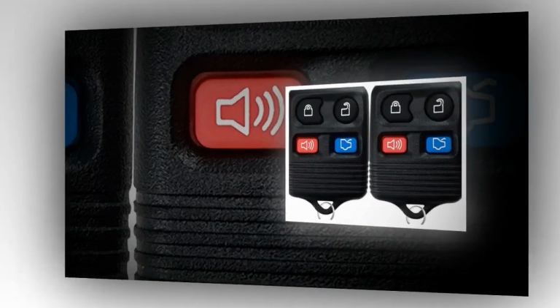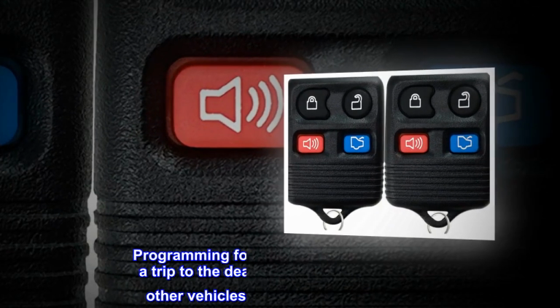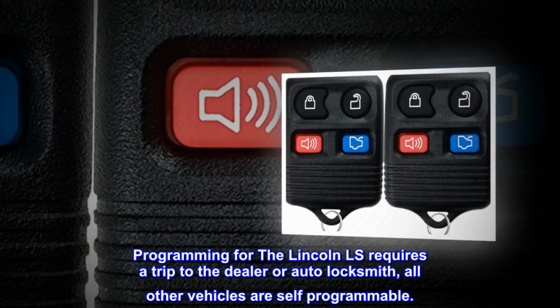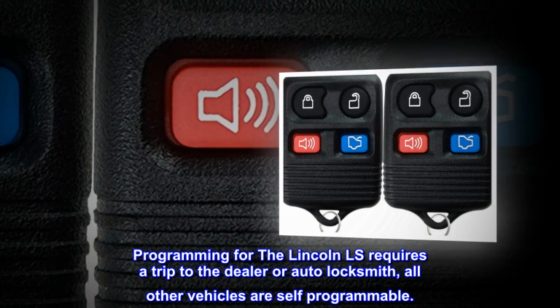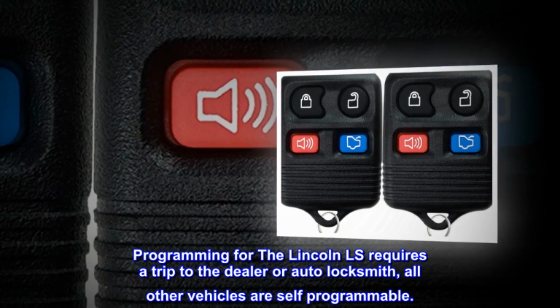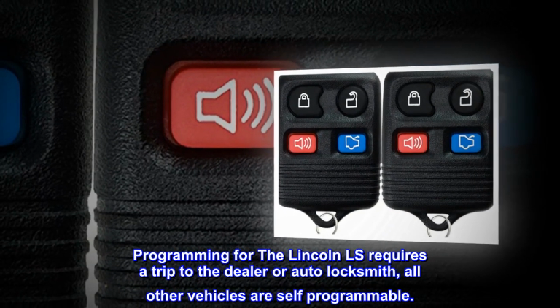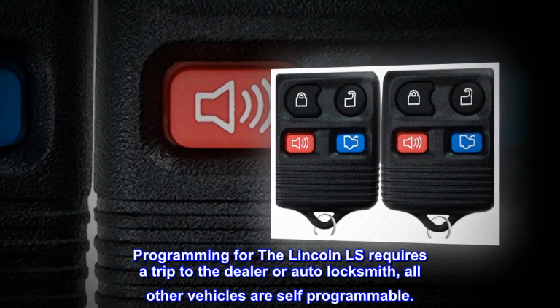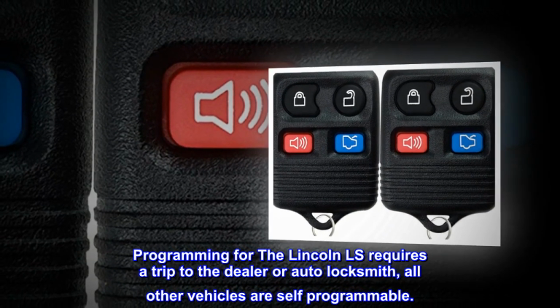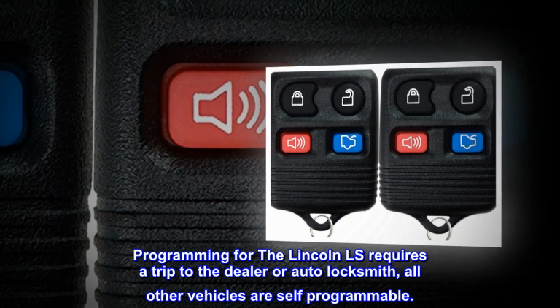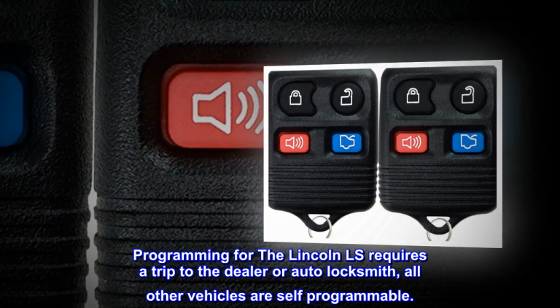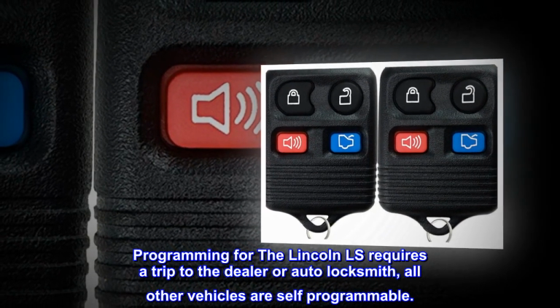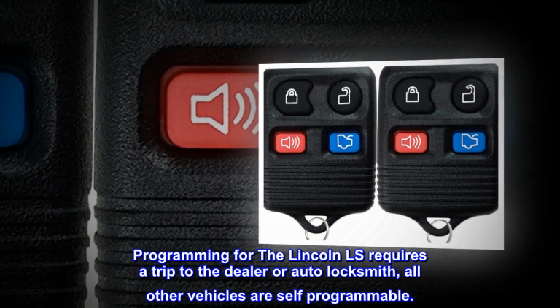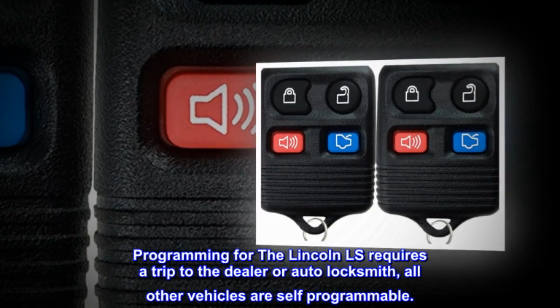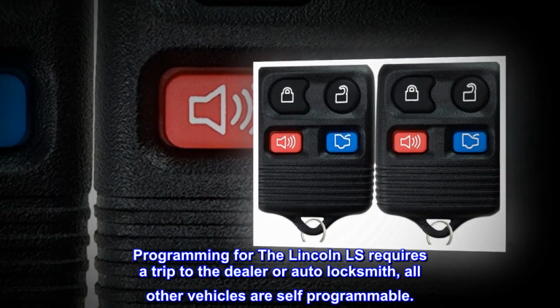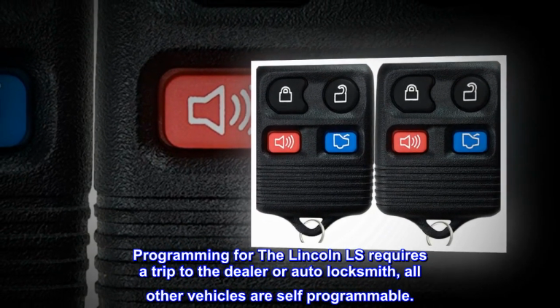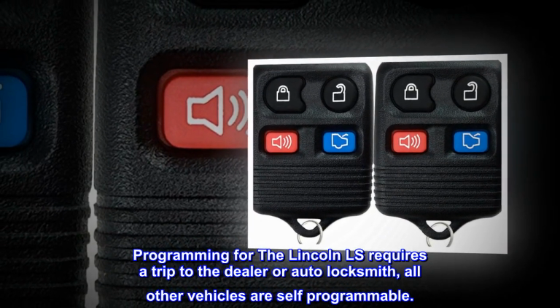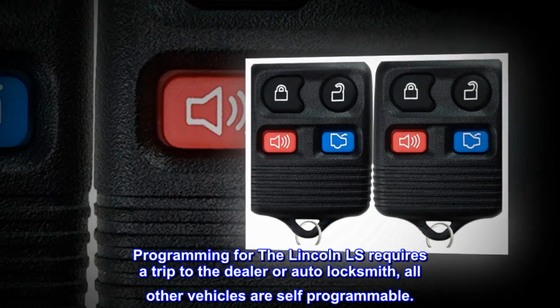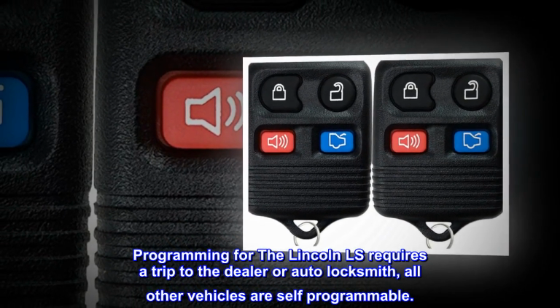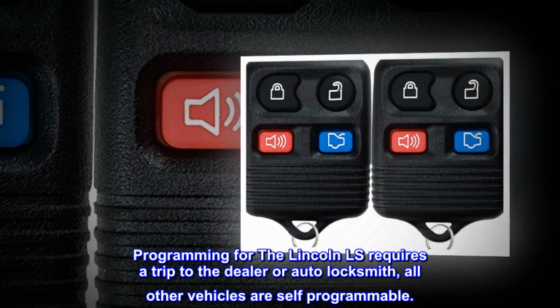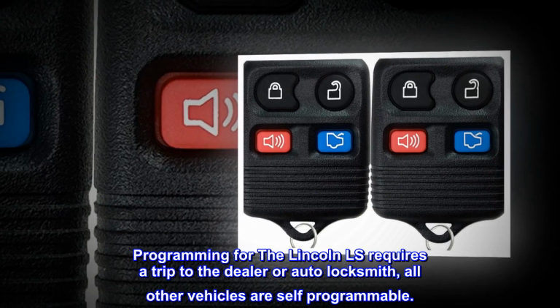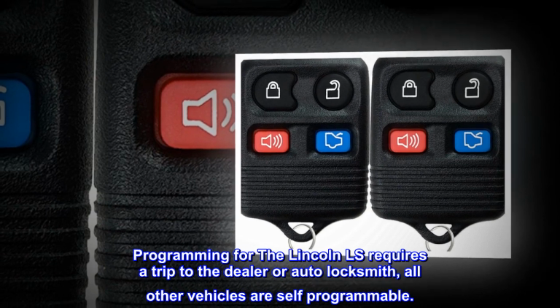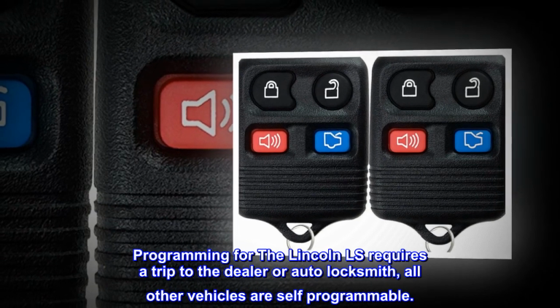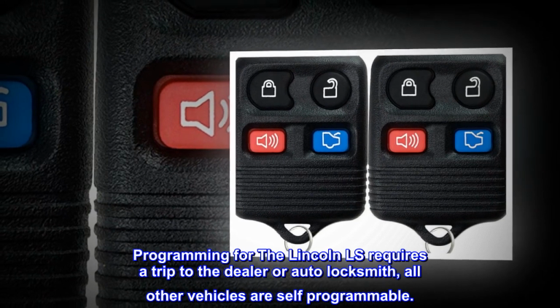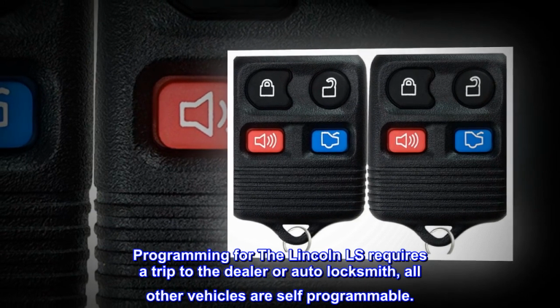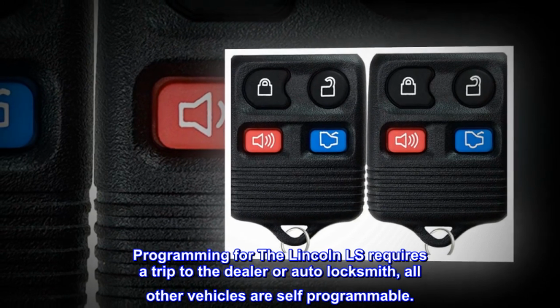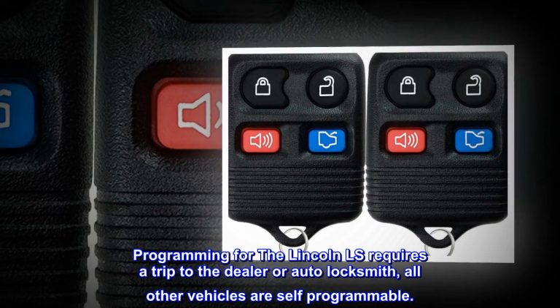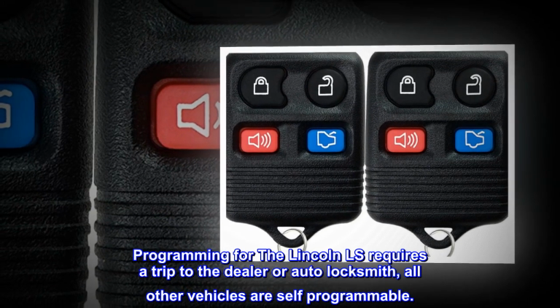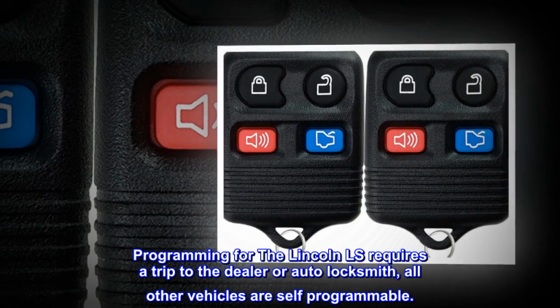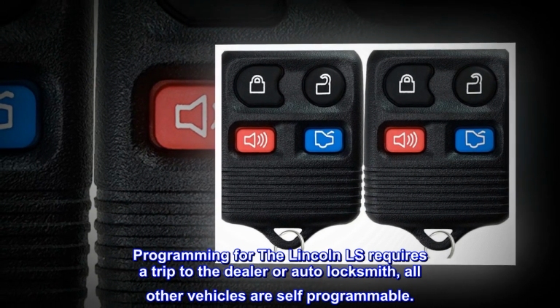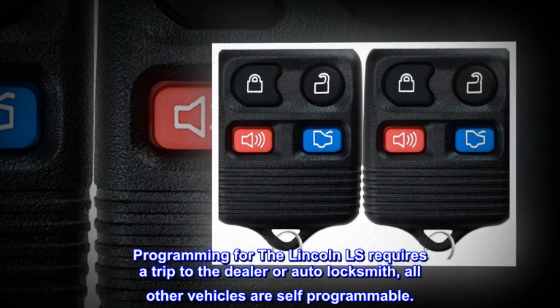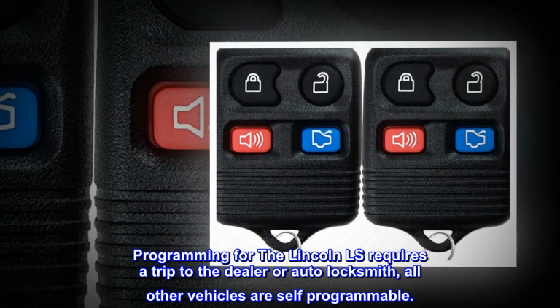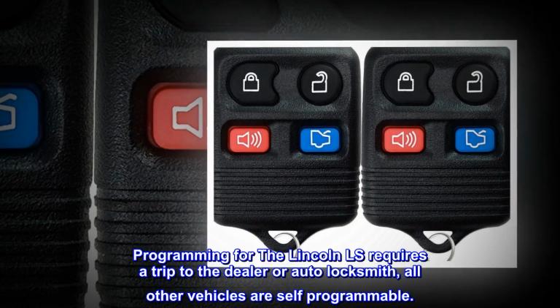Programming for the Lincoln LS requires a trip to the dealer or auto locksmith. All other vehicles are self-programmable.